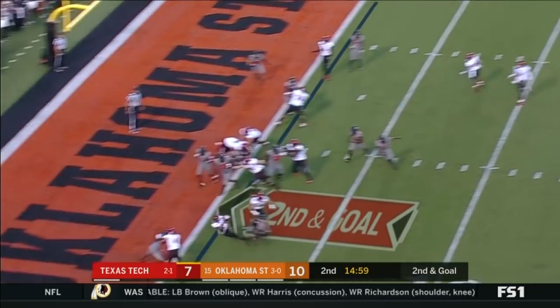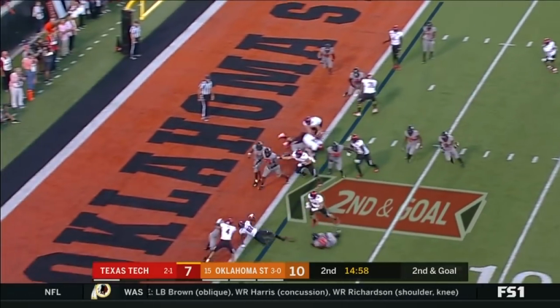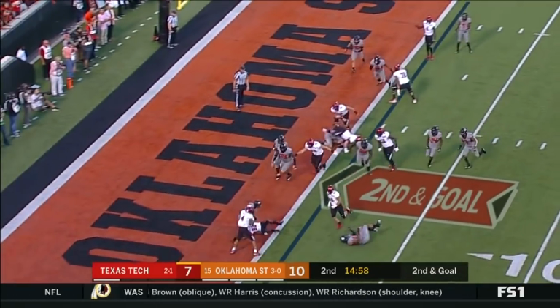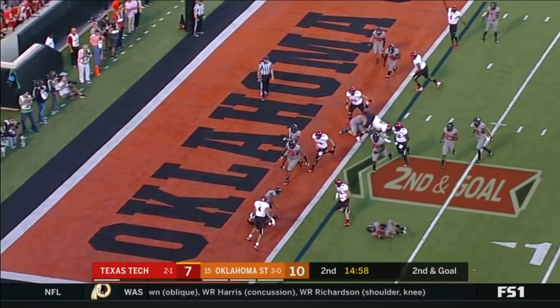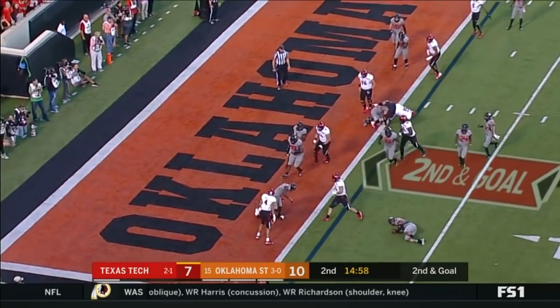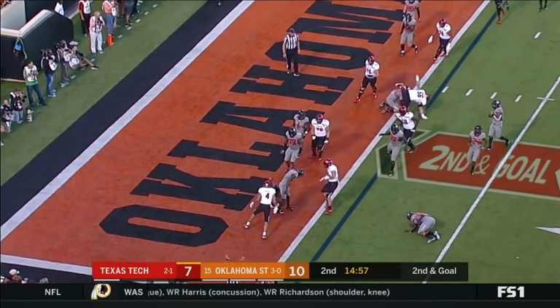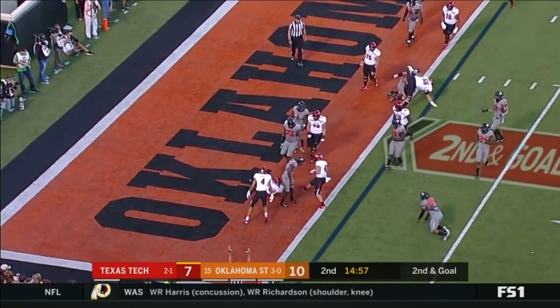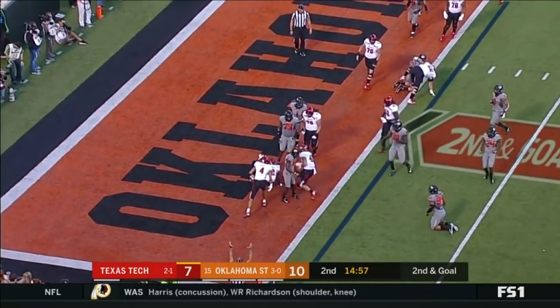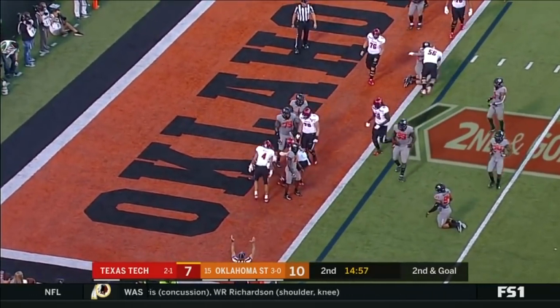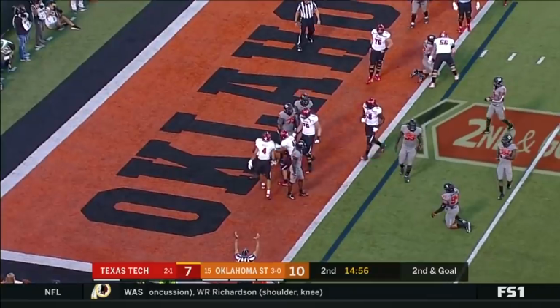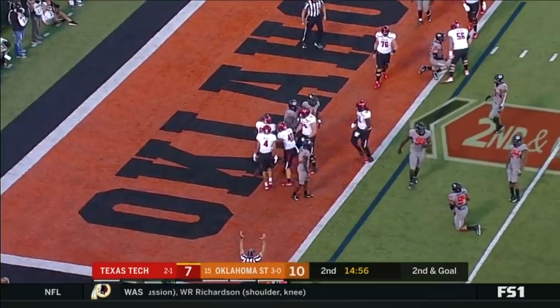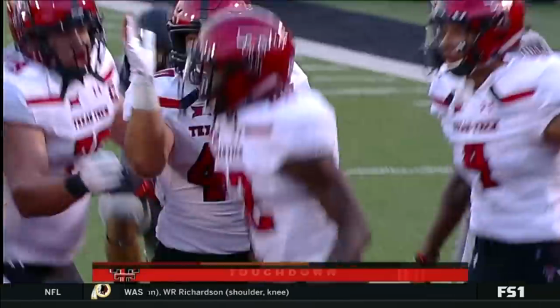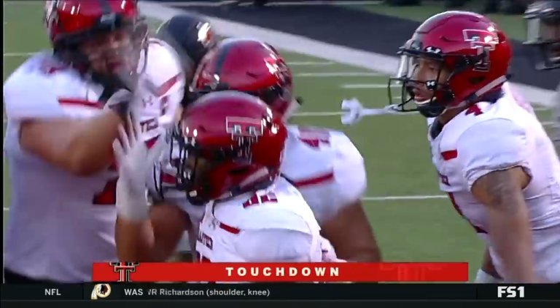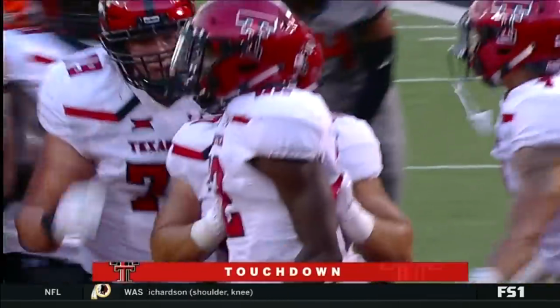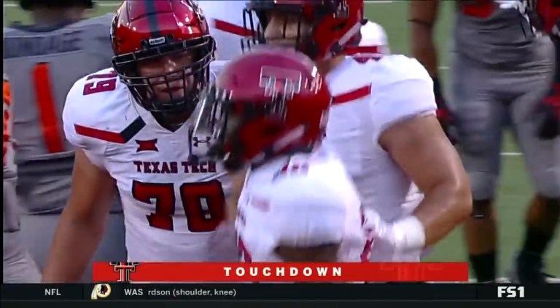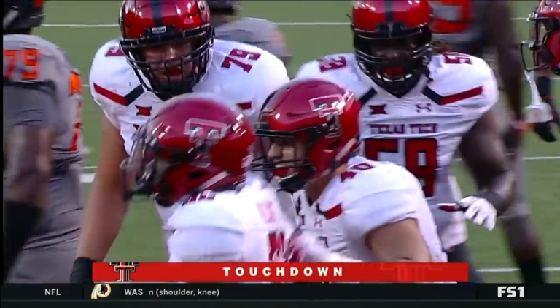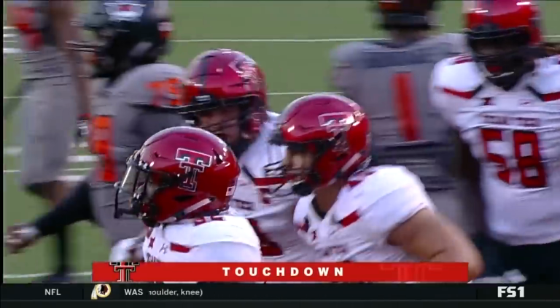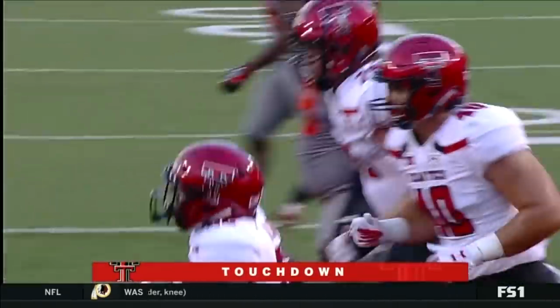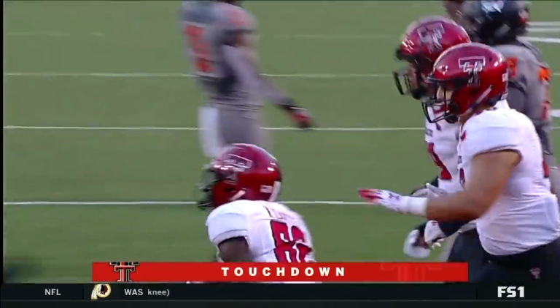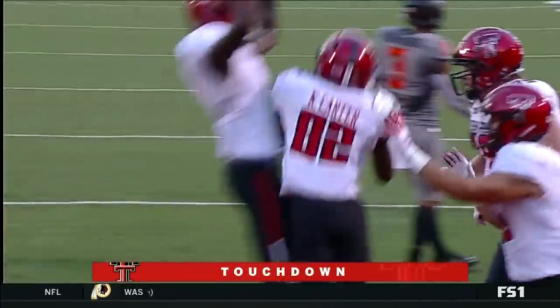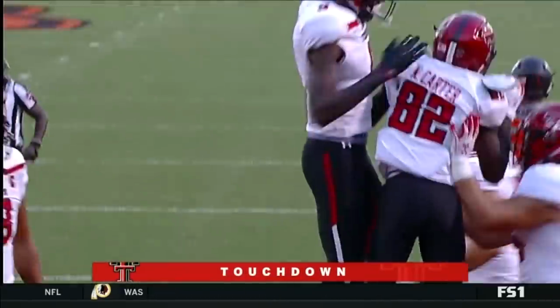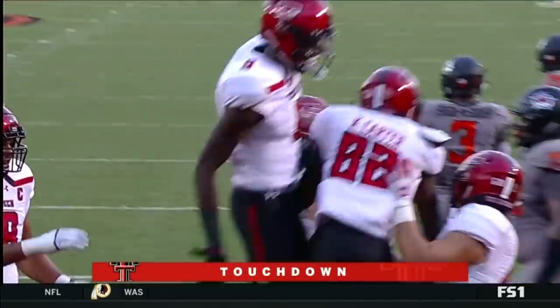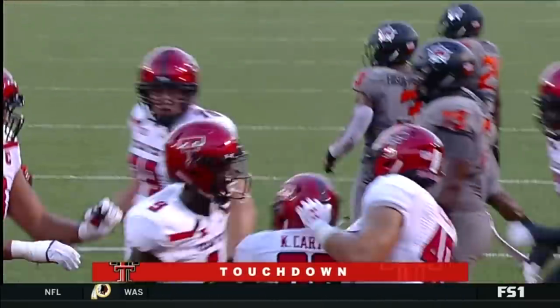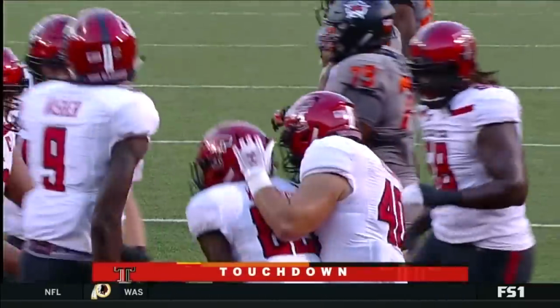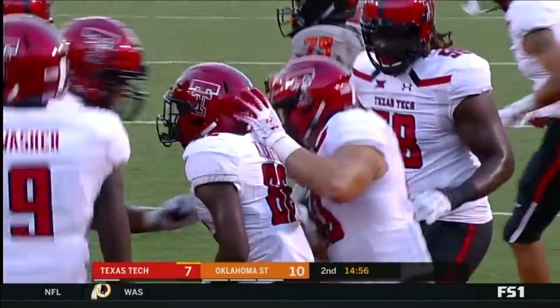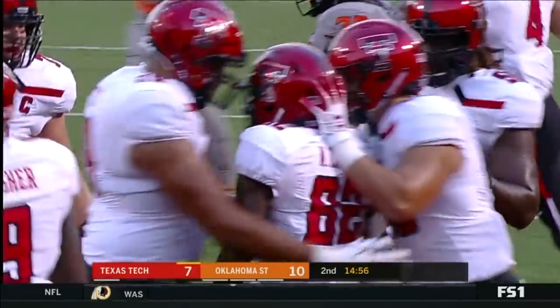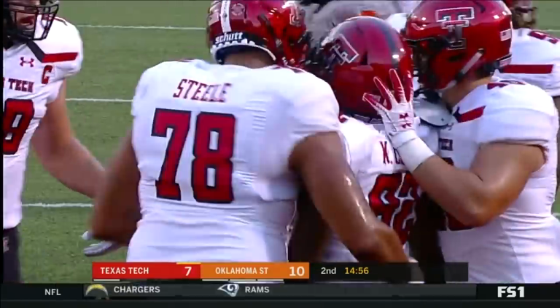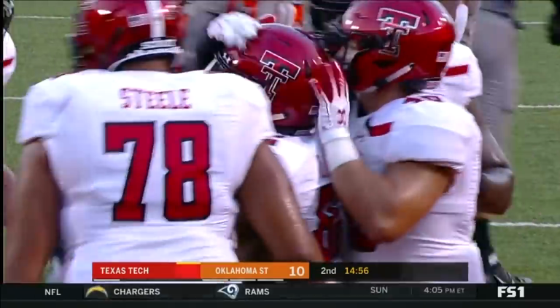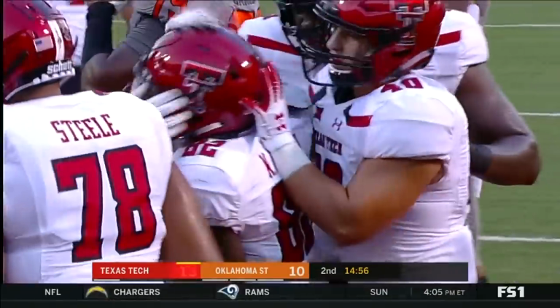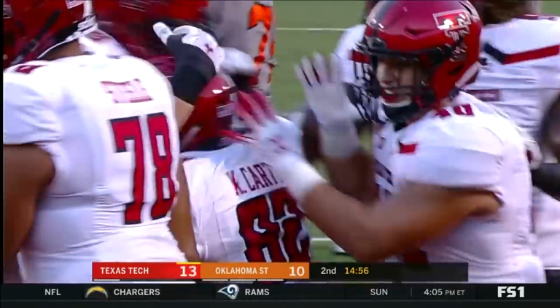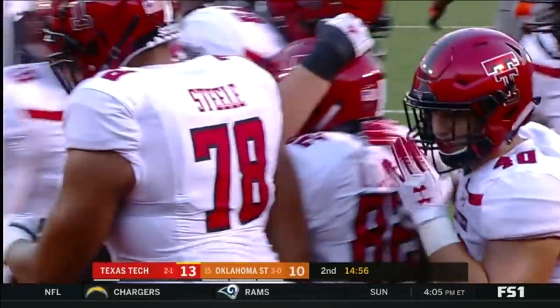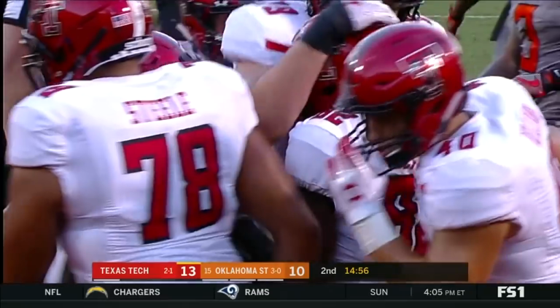And they give it on the reverse to Kajon Carter. He scores, and Tech takes the lead.